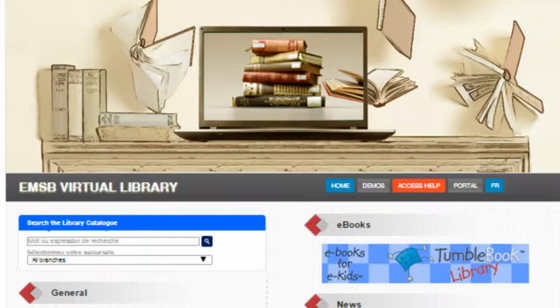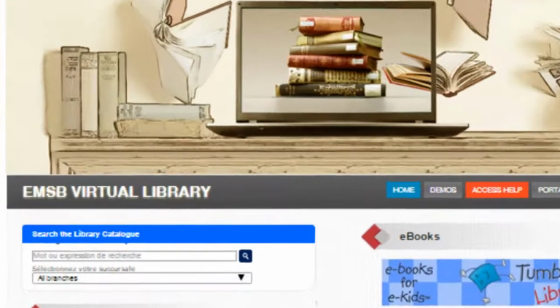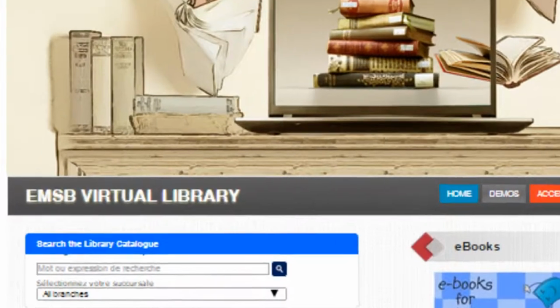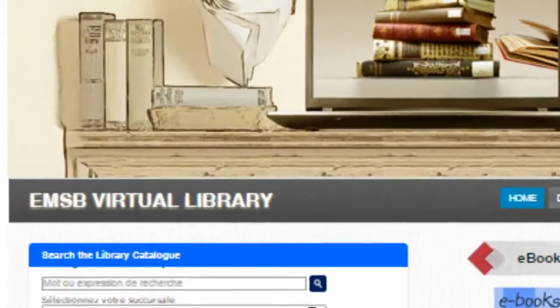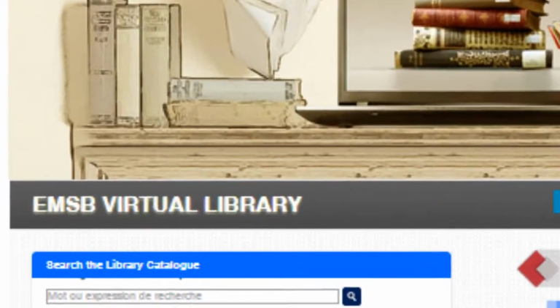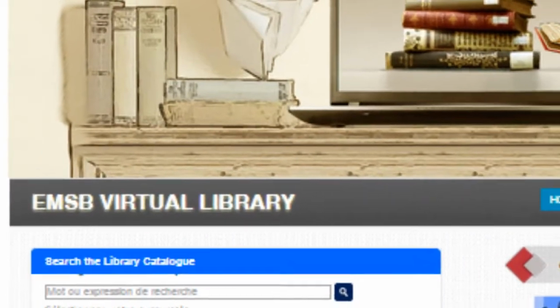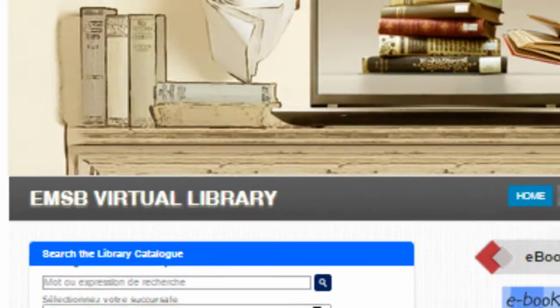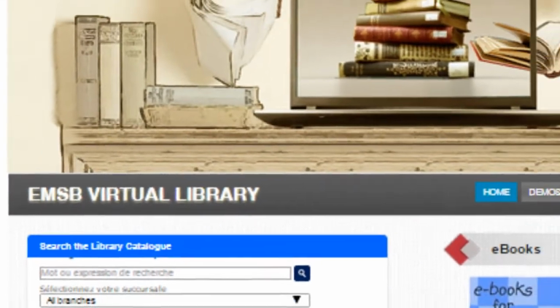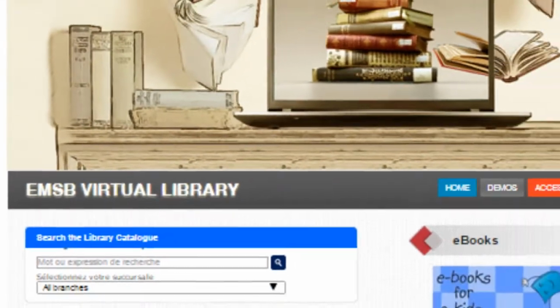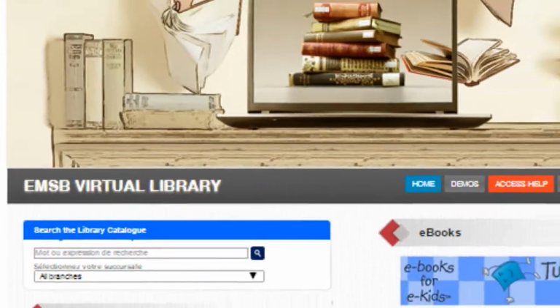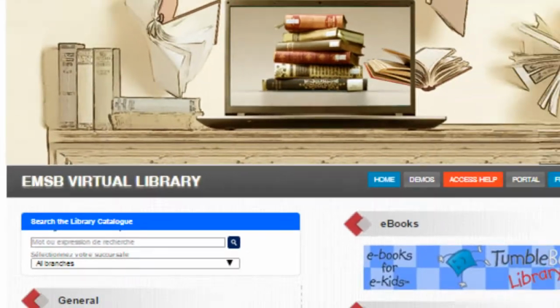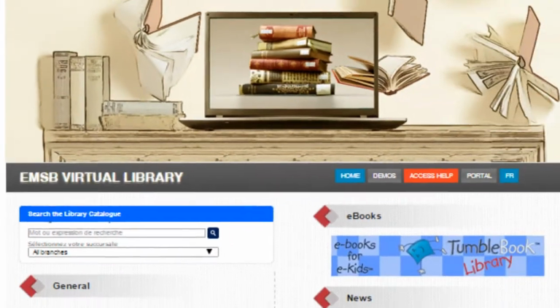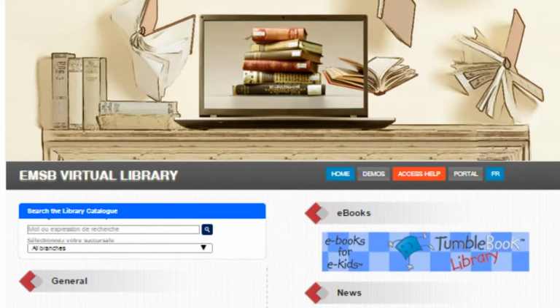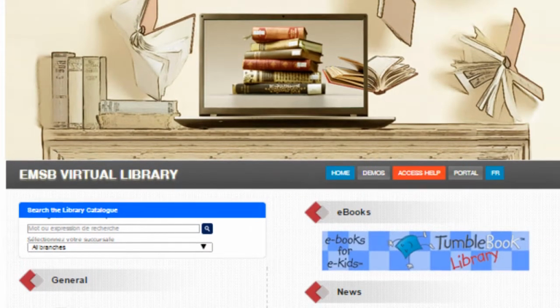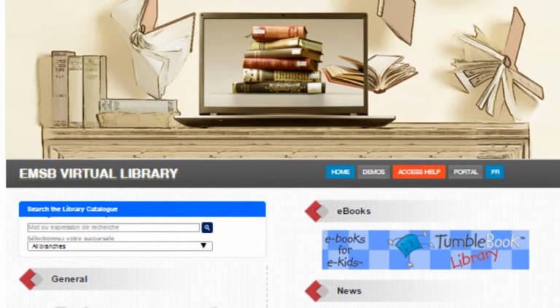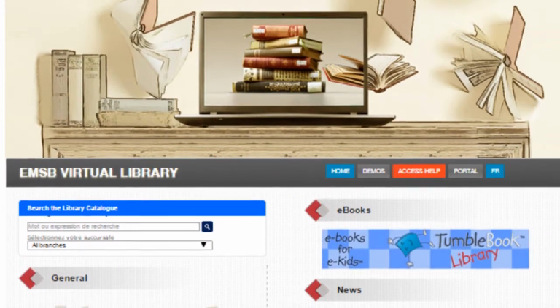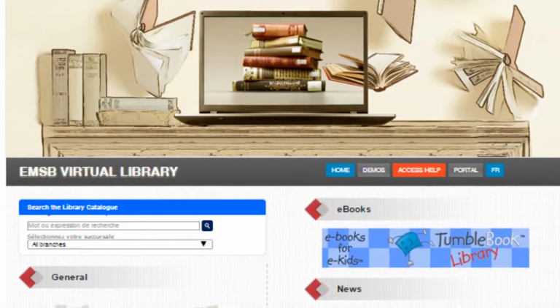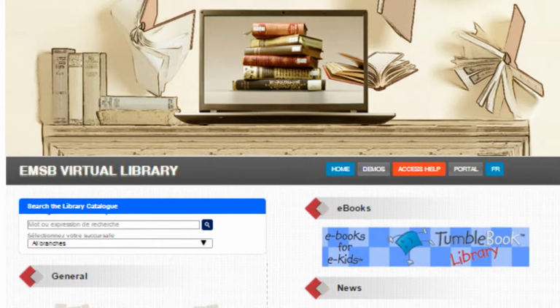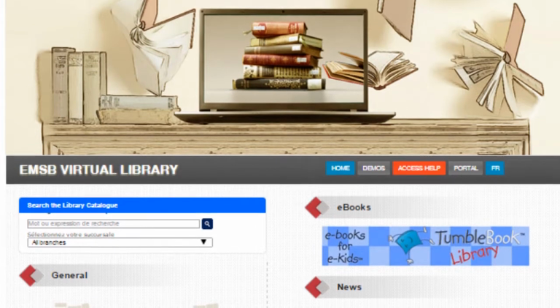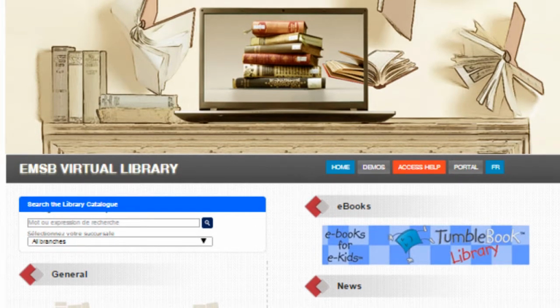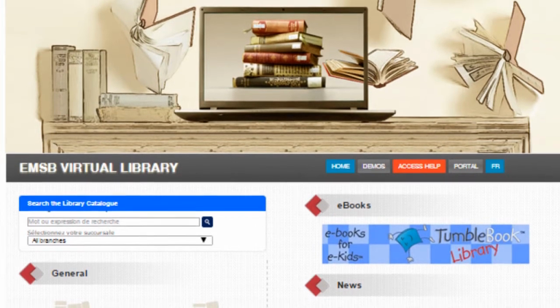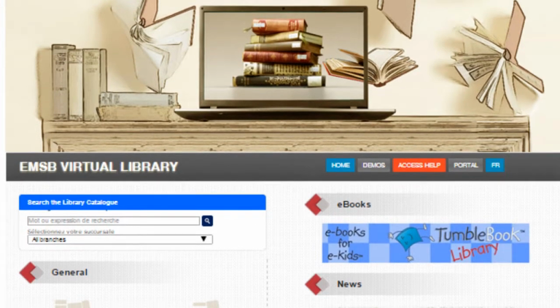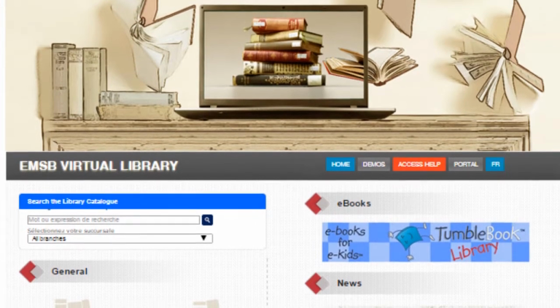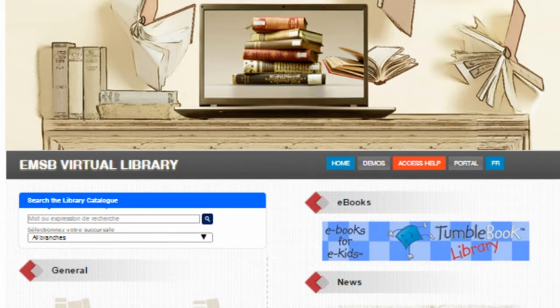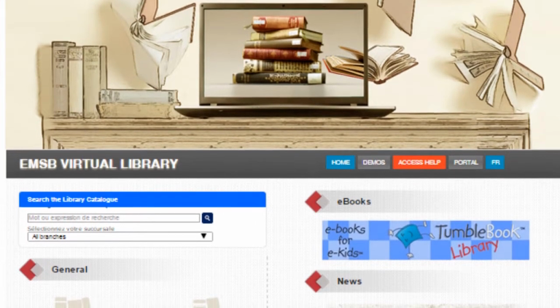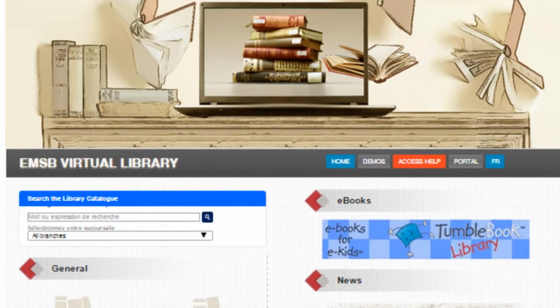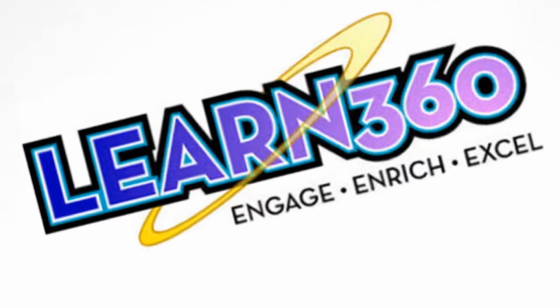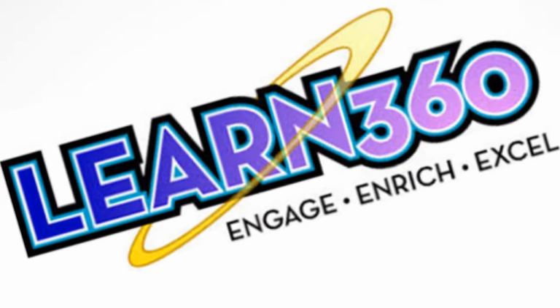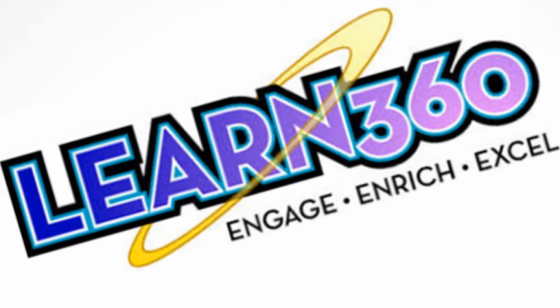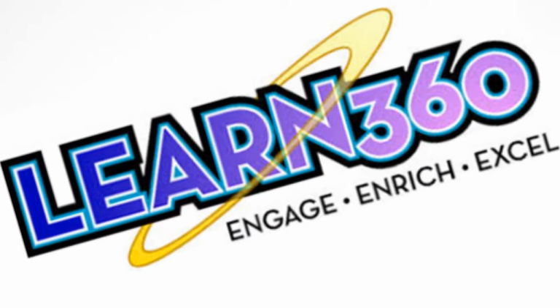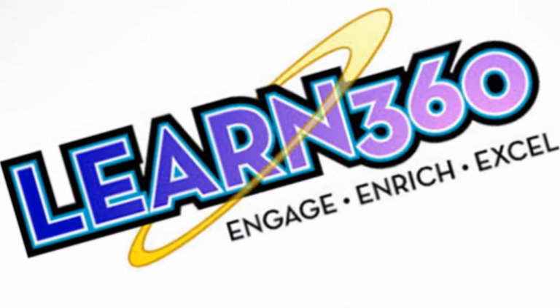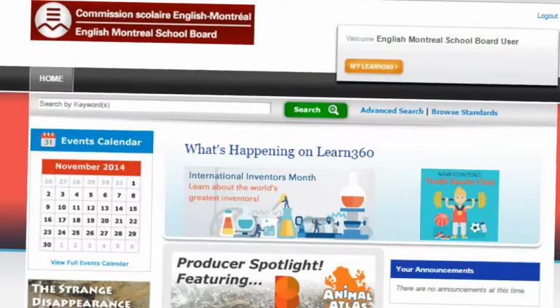You can find these and other videos in the English Montreal School Board's Virtual Library, and this particular resource in Learn 360.